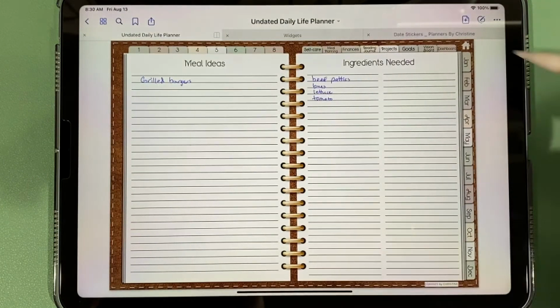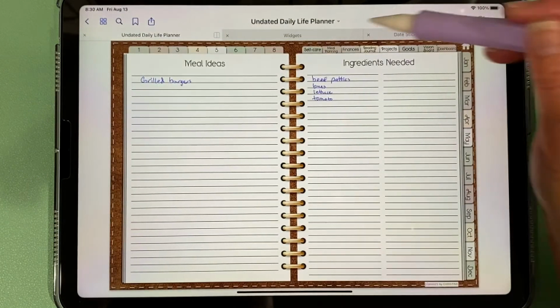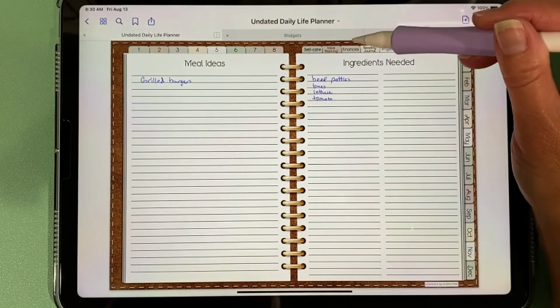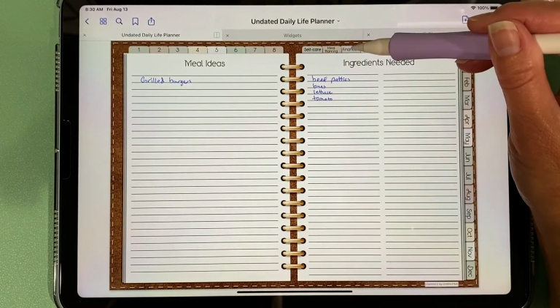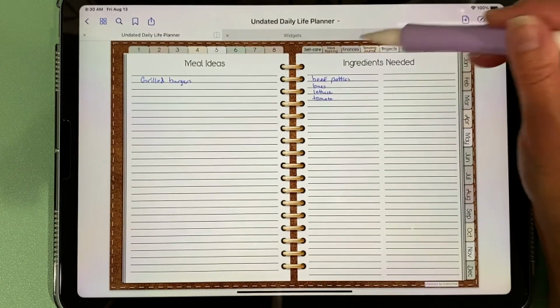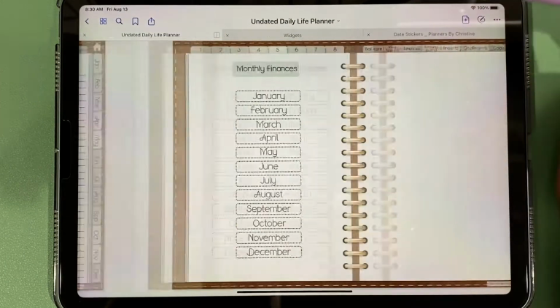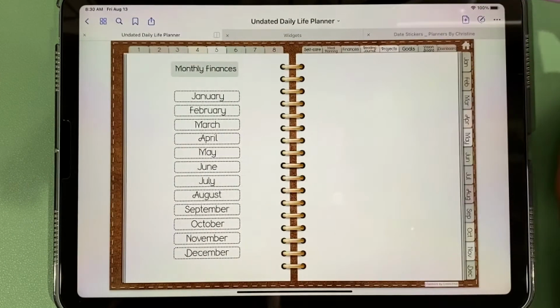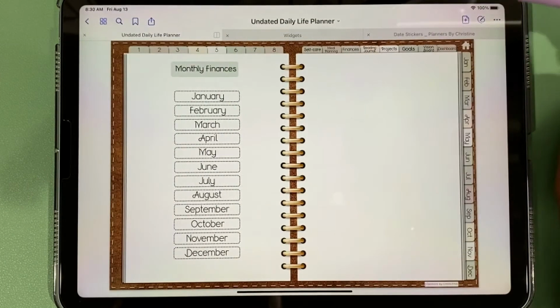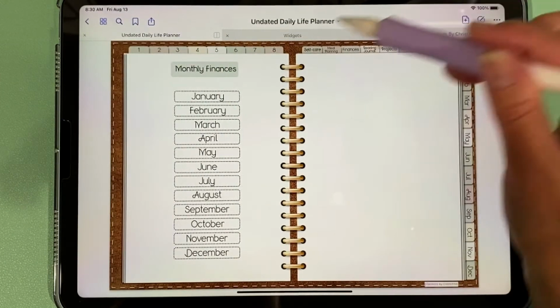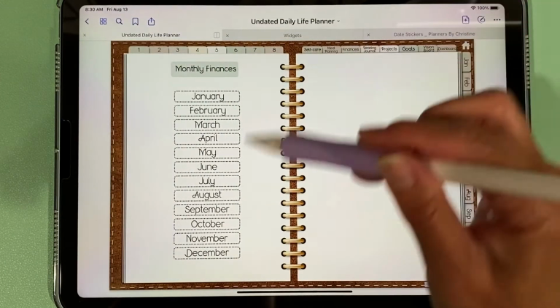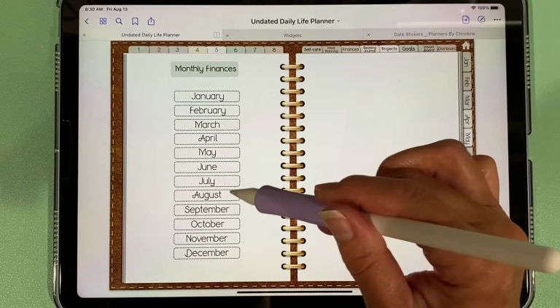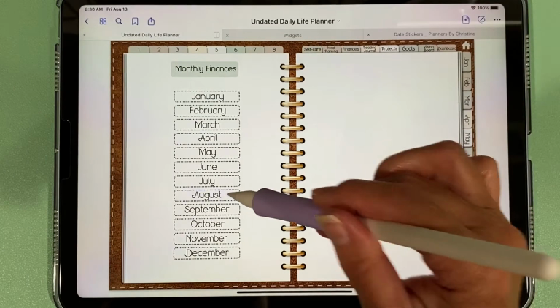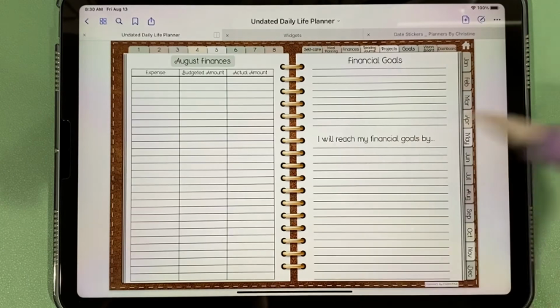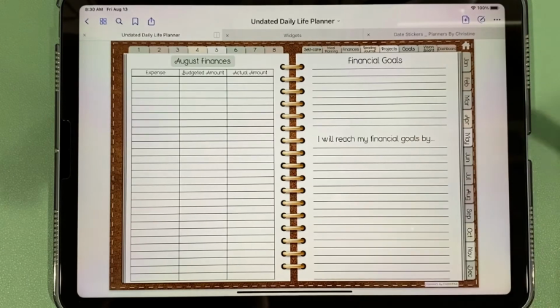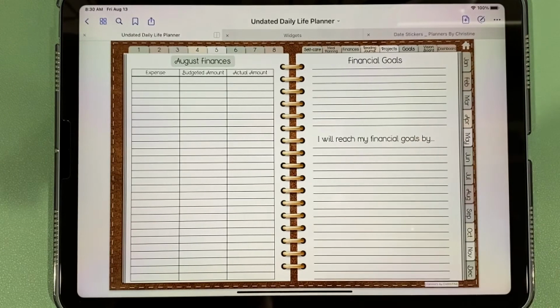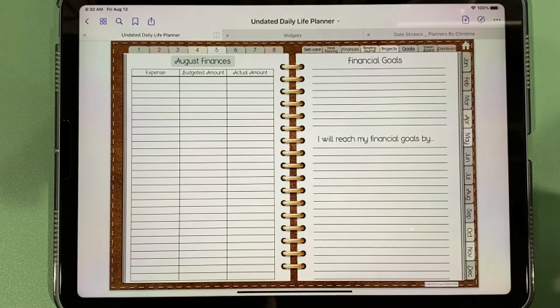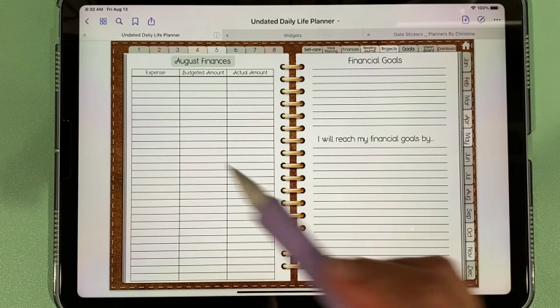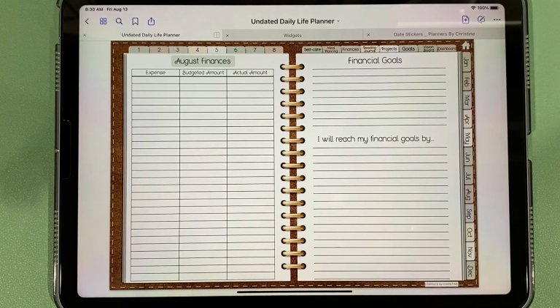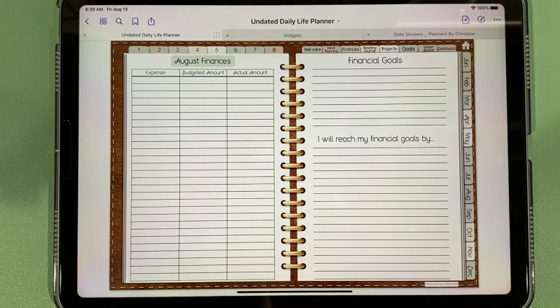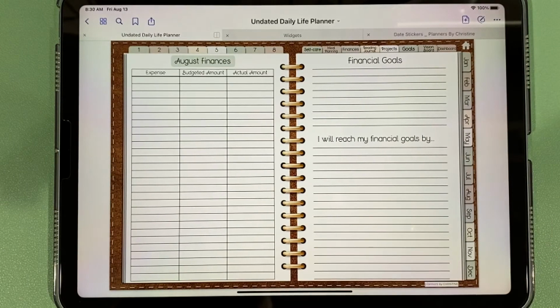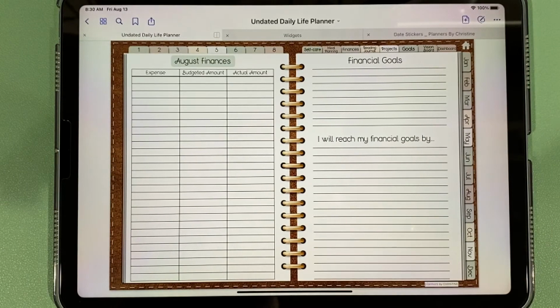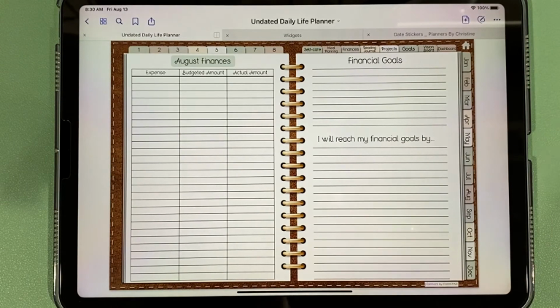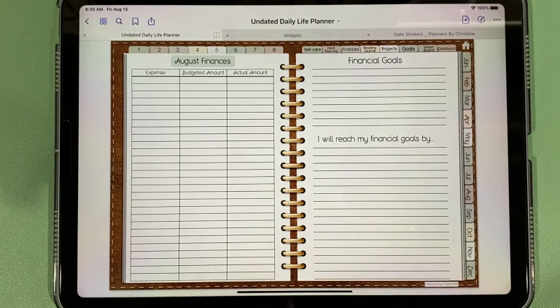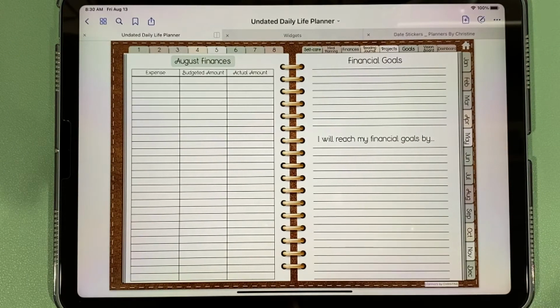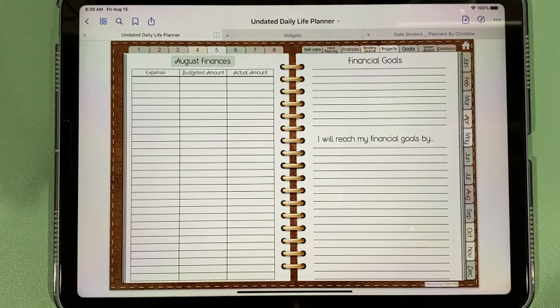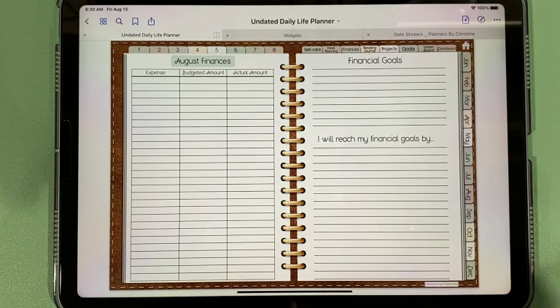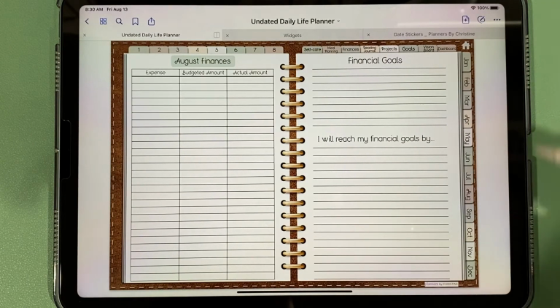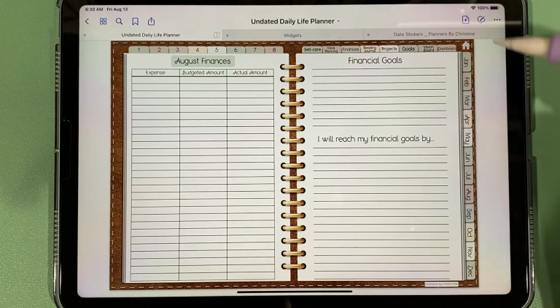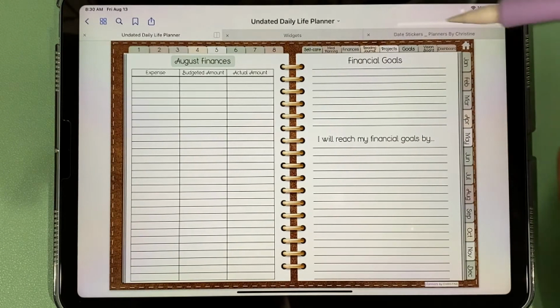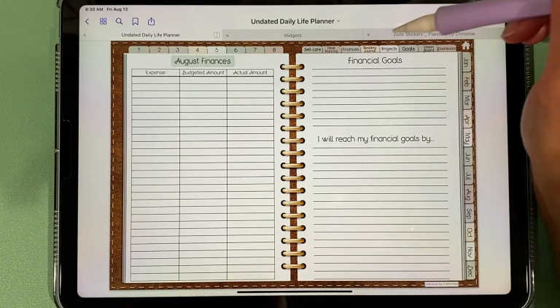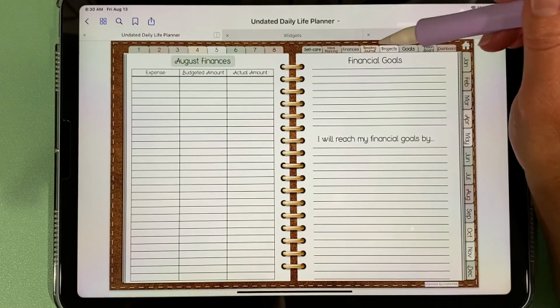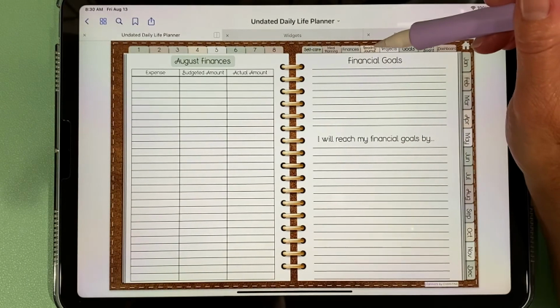We have our finances tab — there's one for each month — where you can write down your expenses, the budgeted amount, the actual amount, and your financial goals.